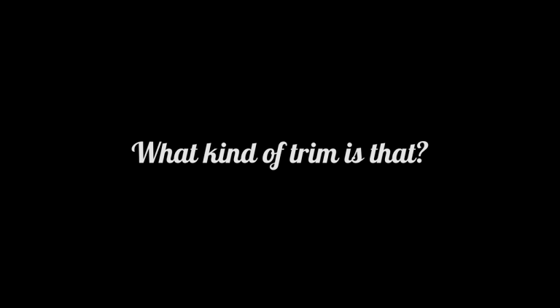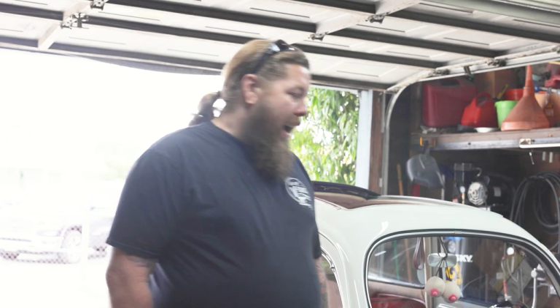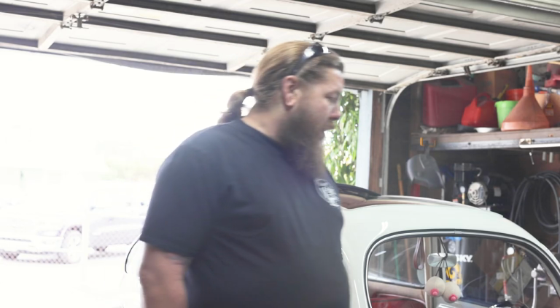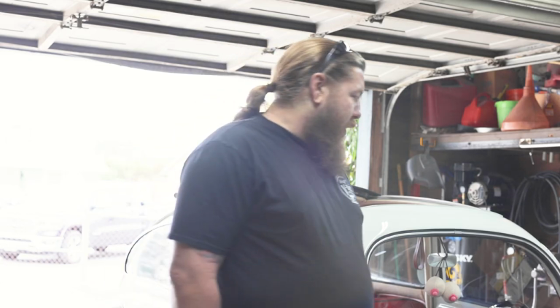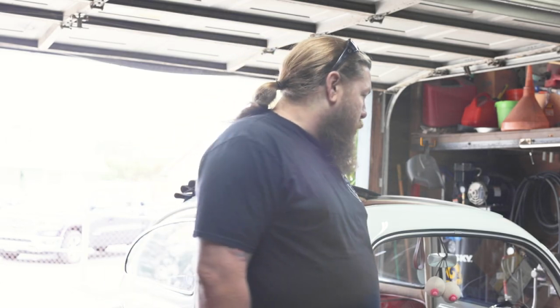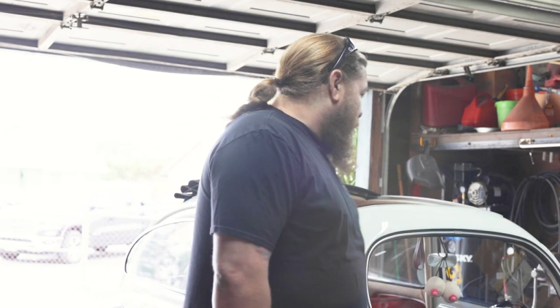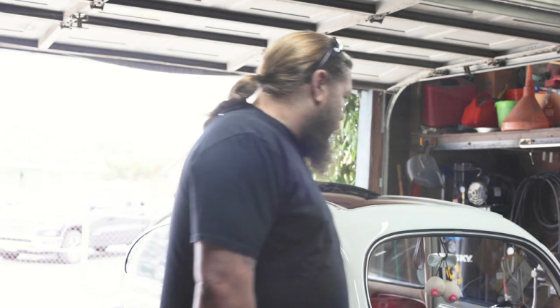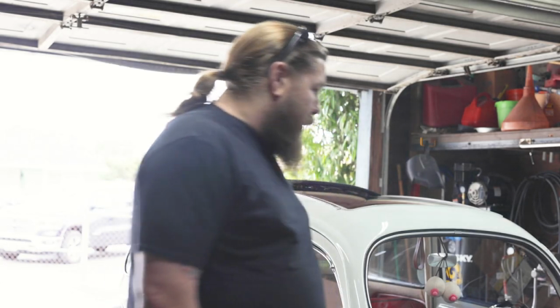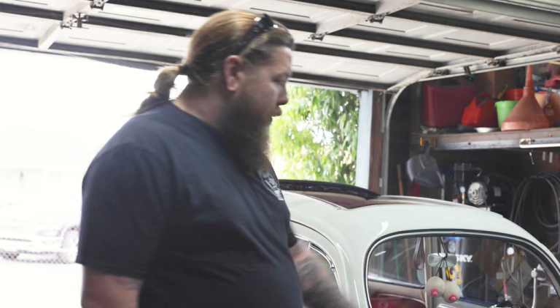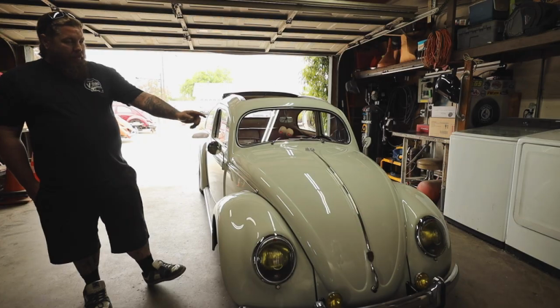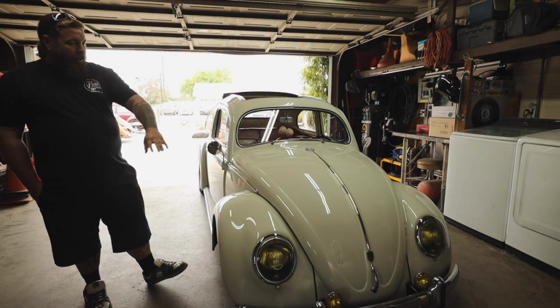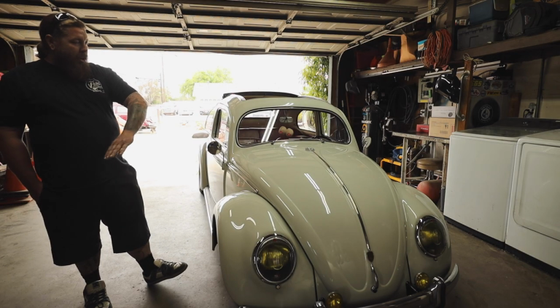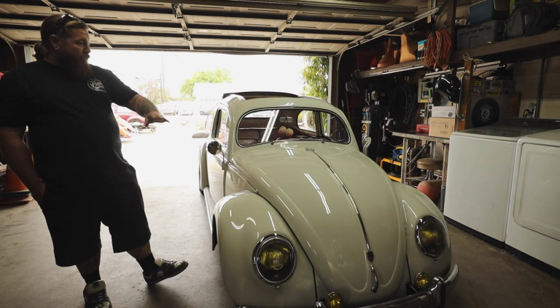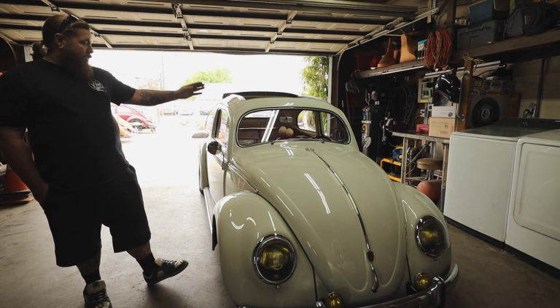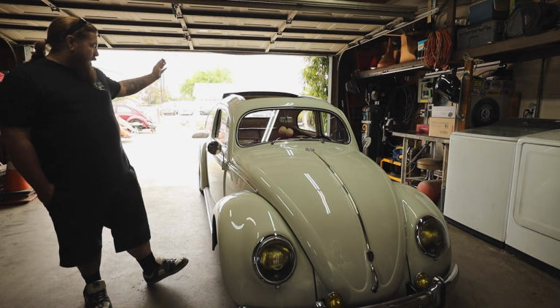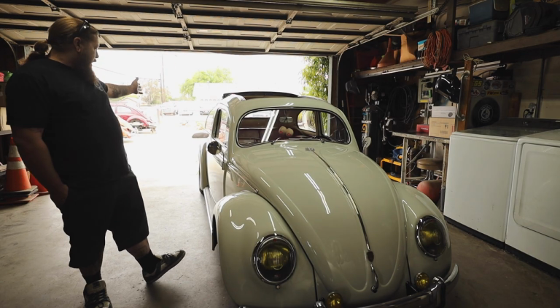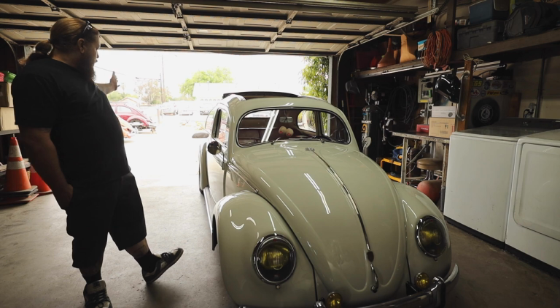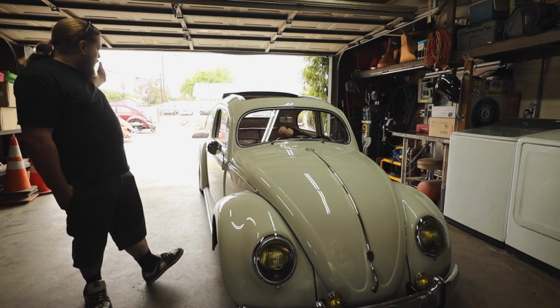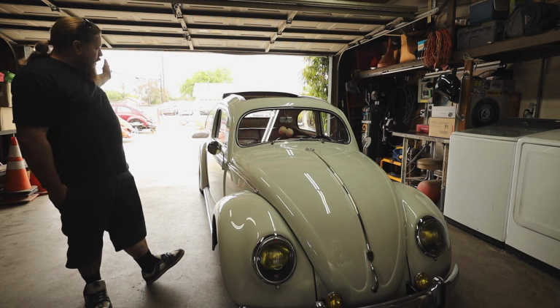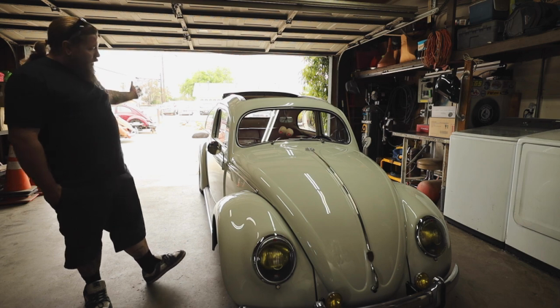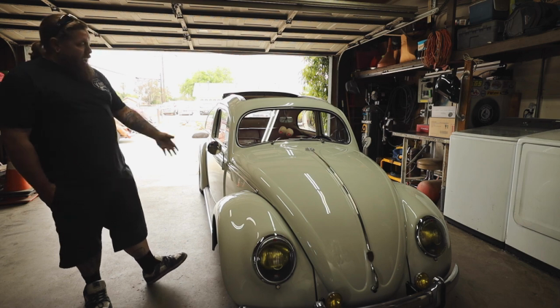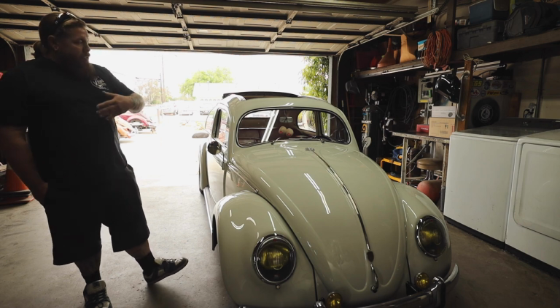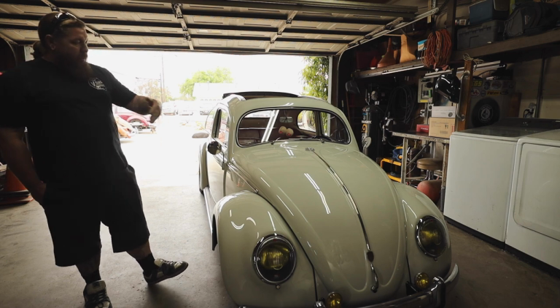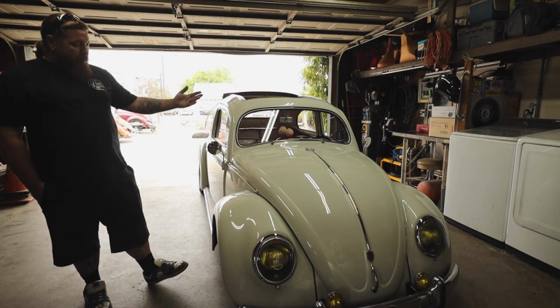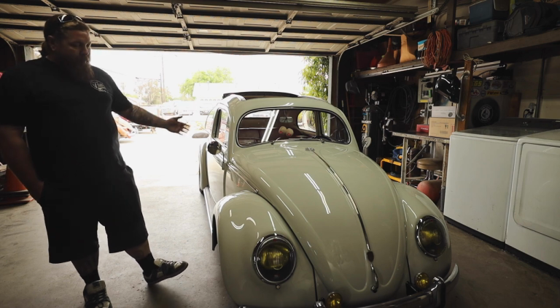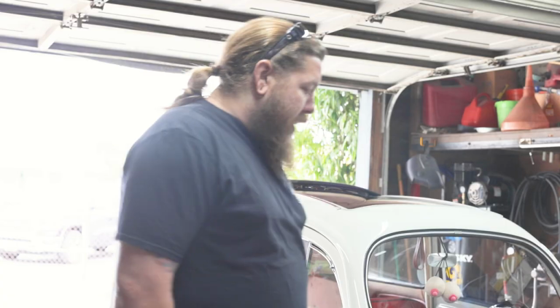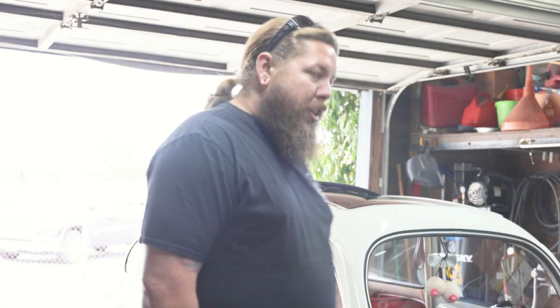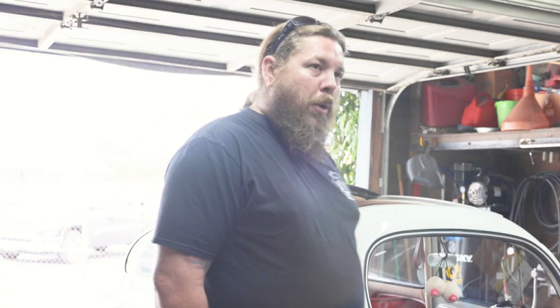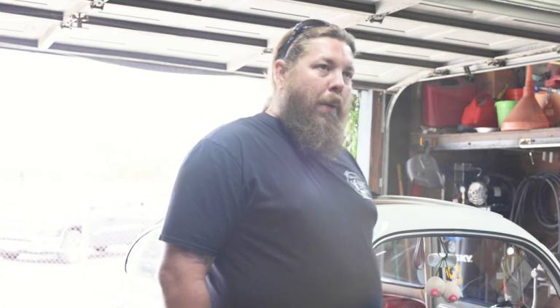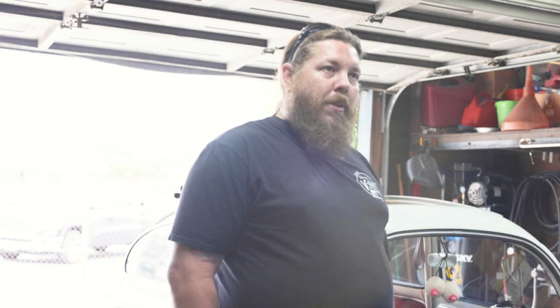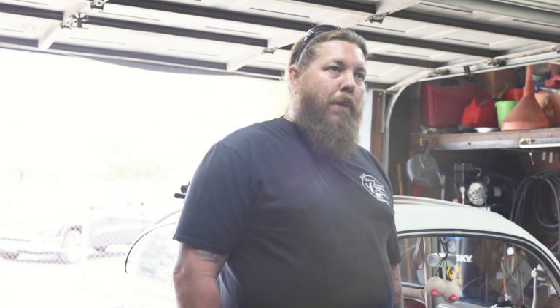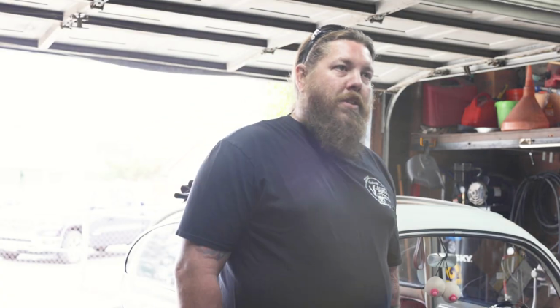I have everything split window — the hood handle, the deck lid handle, all the side trim, the emblem. Eventually I'll work my way up to the bumpers.